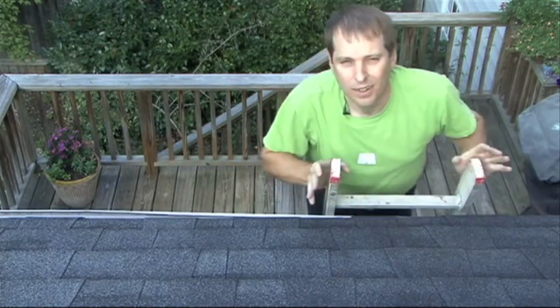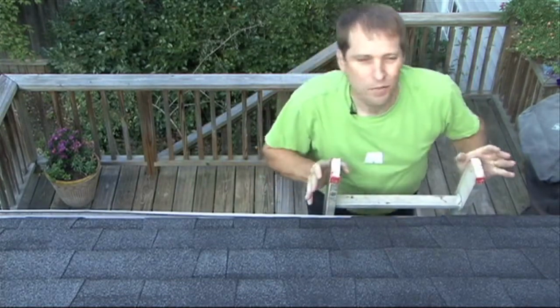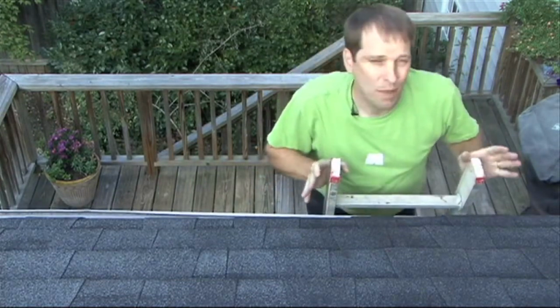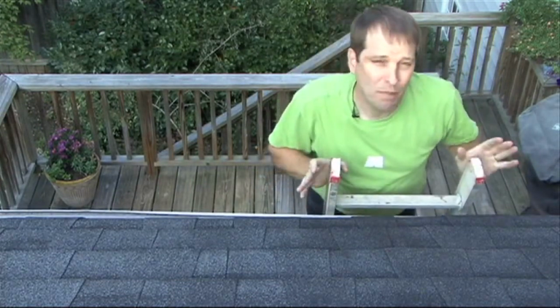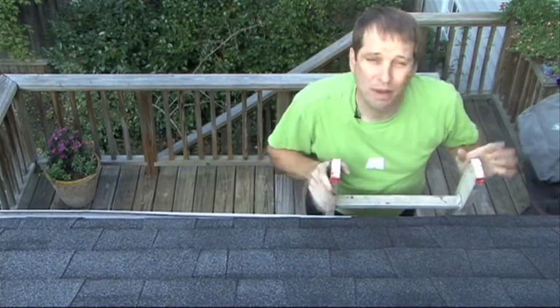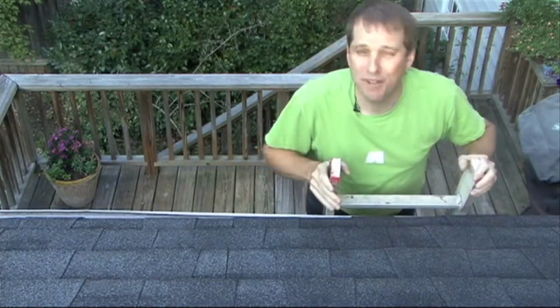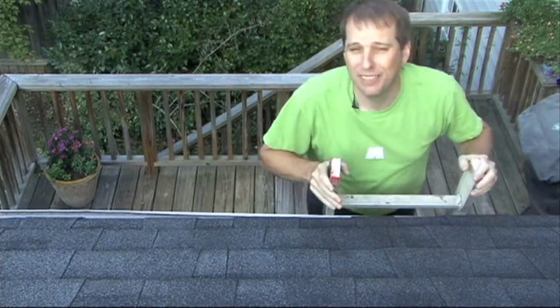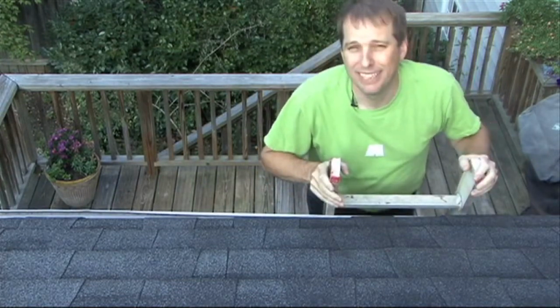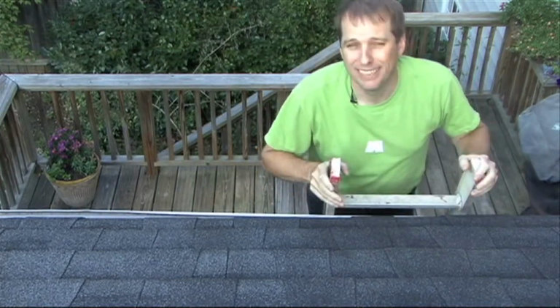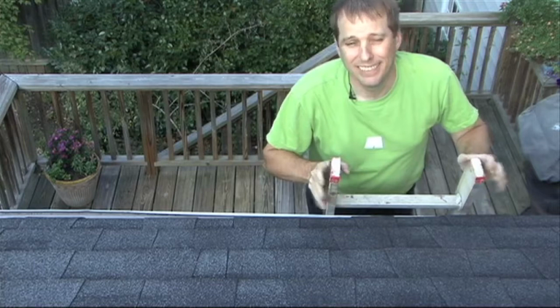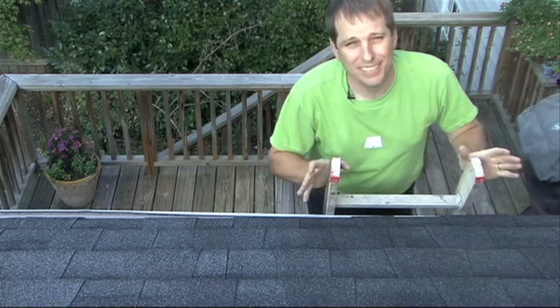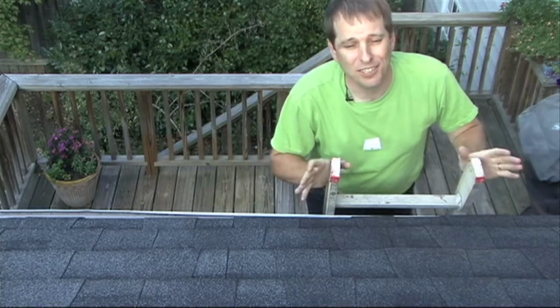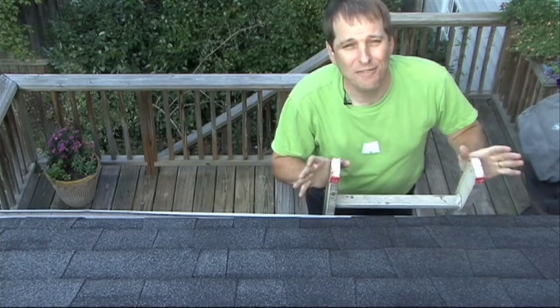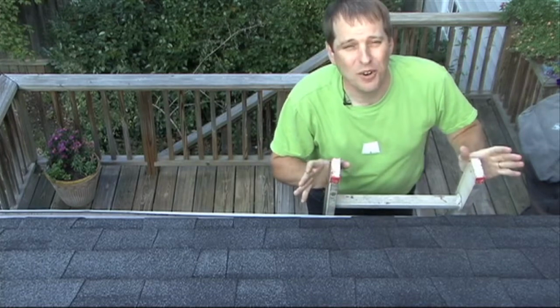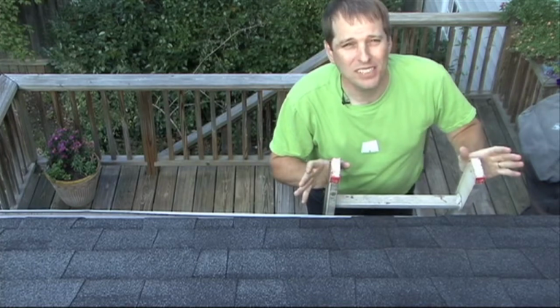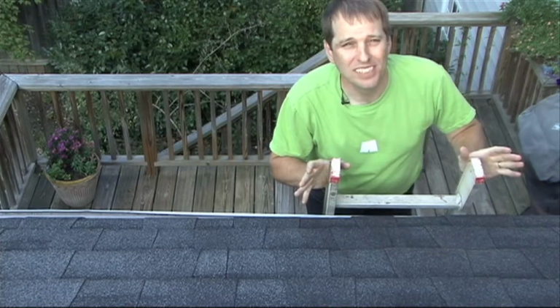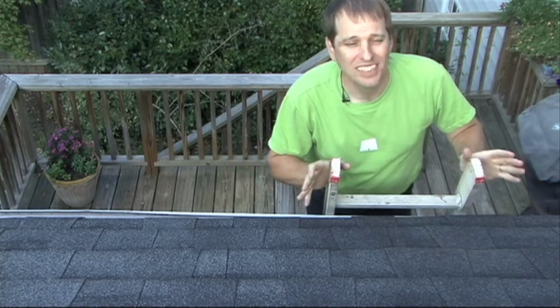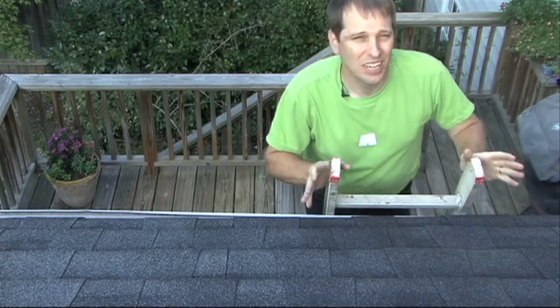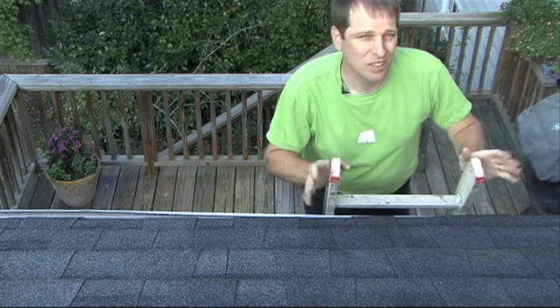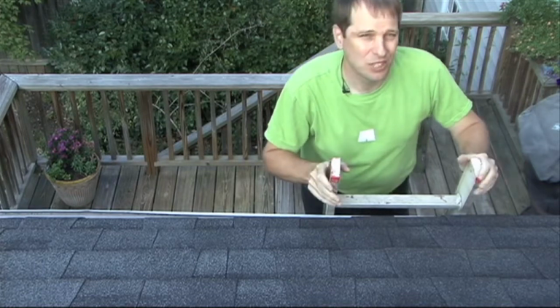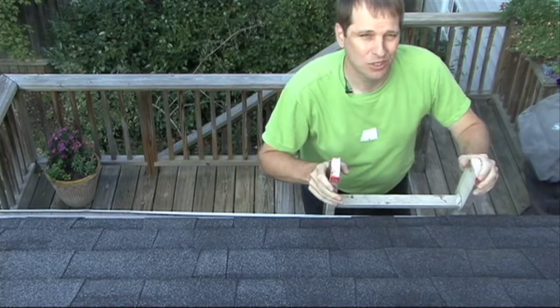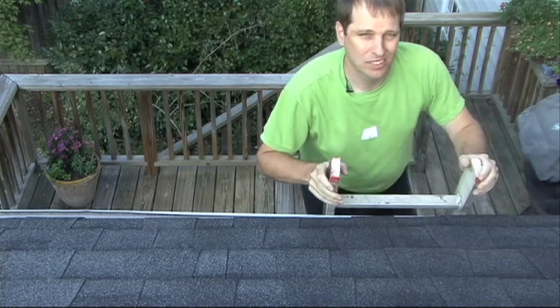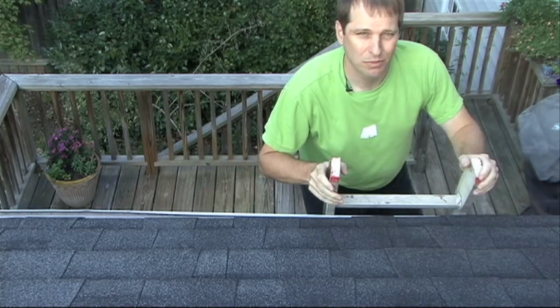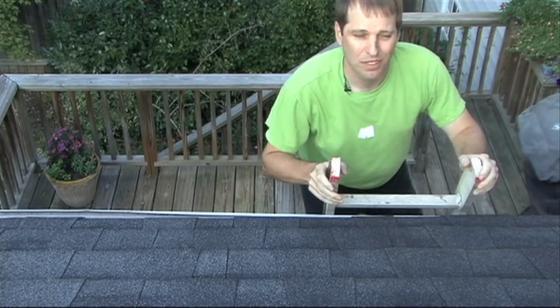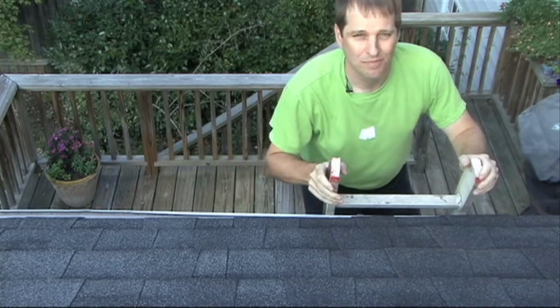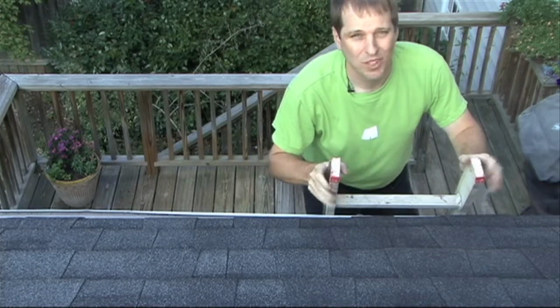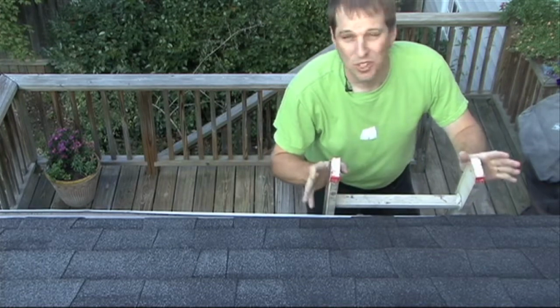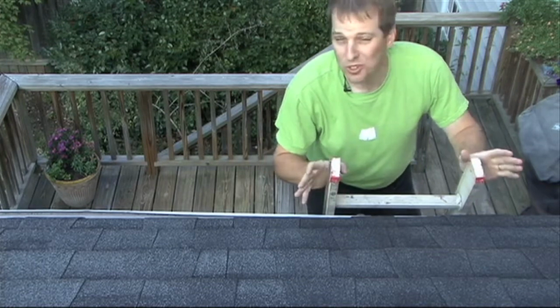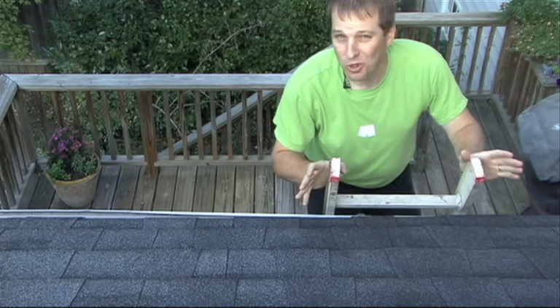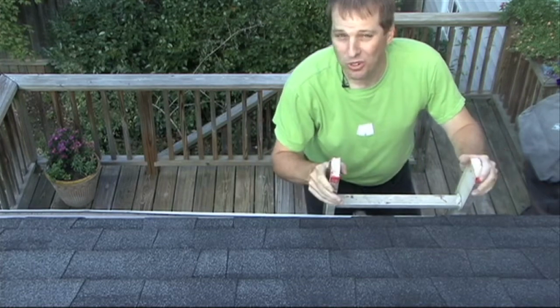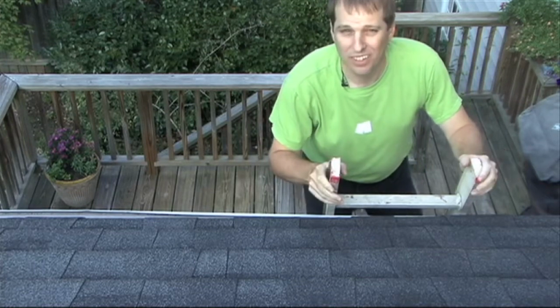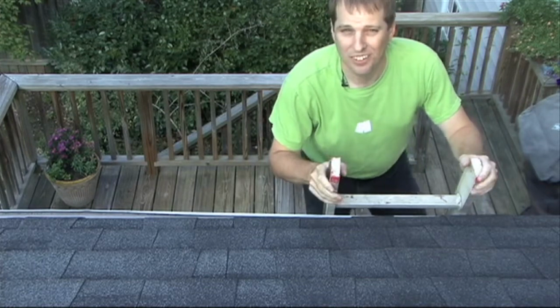I'm up on my roof today to discuss our focus at Green Shorts this month: solar energy.